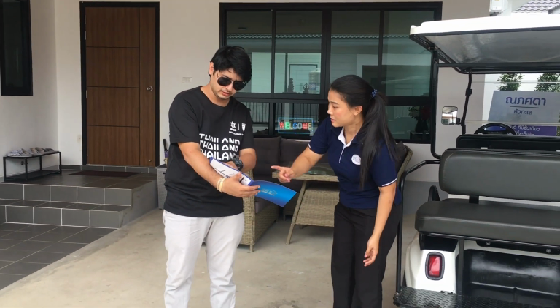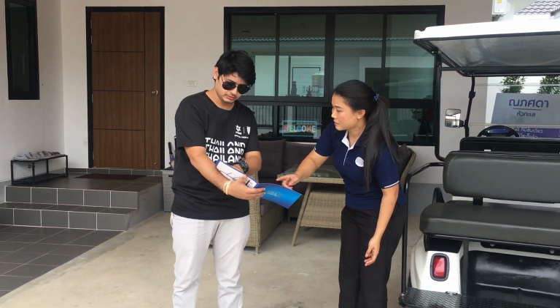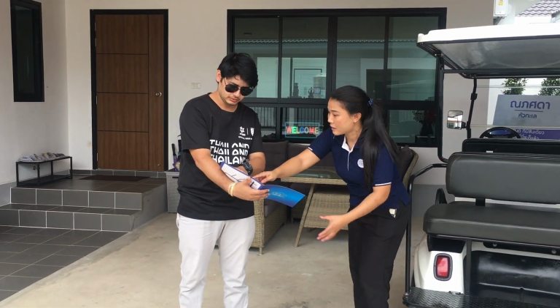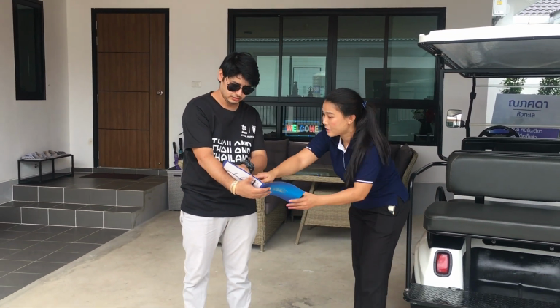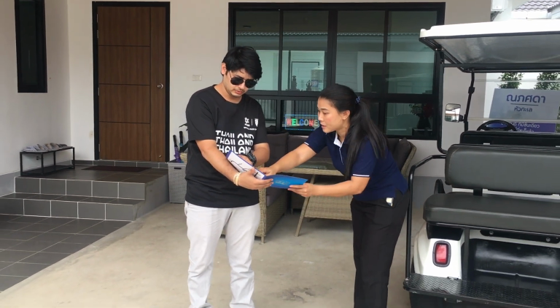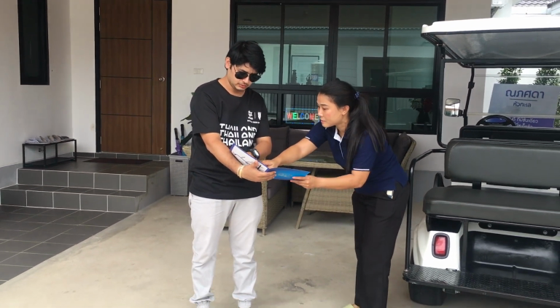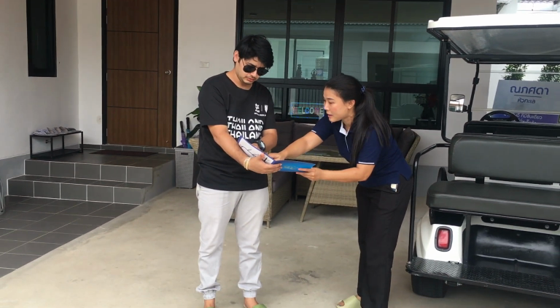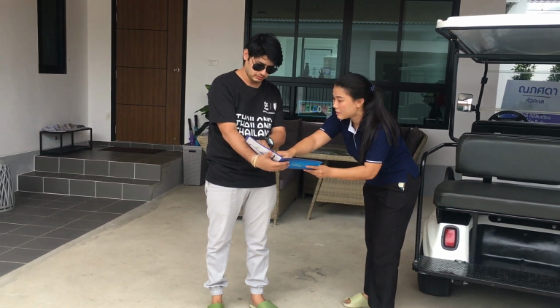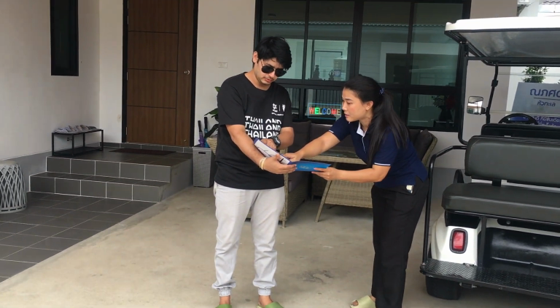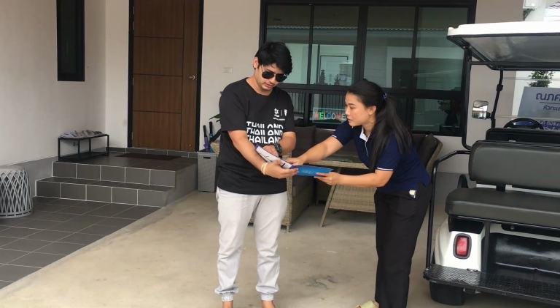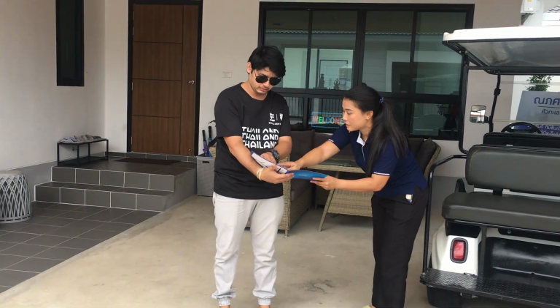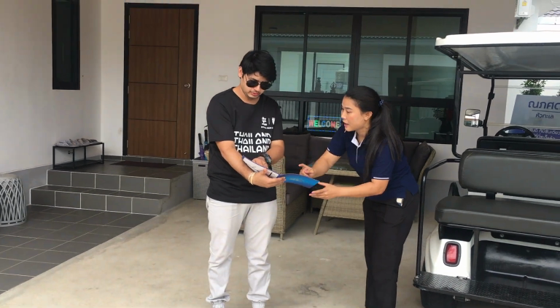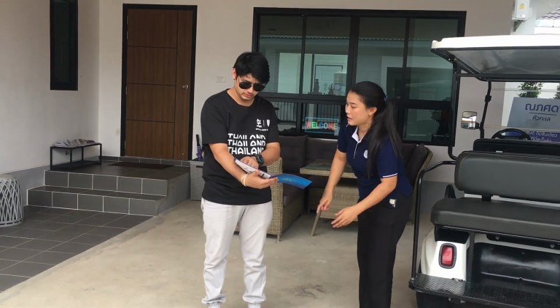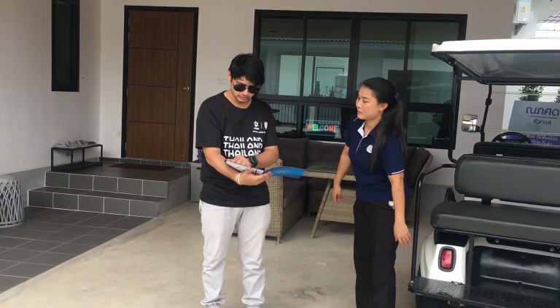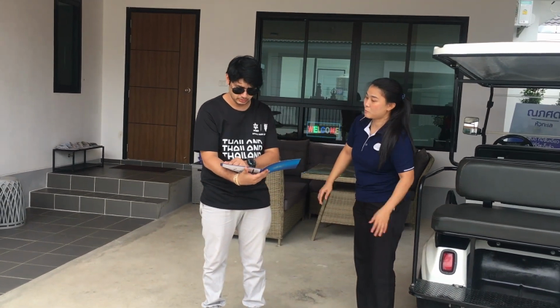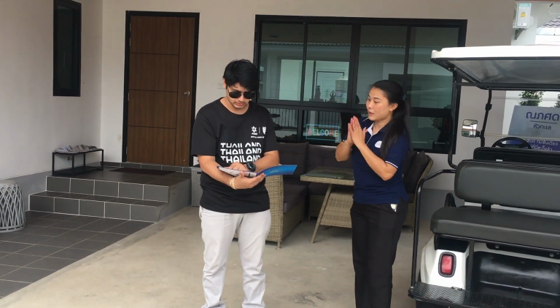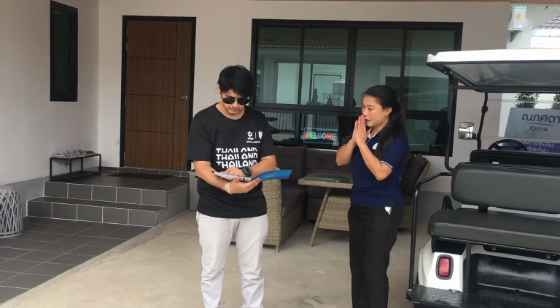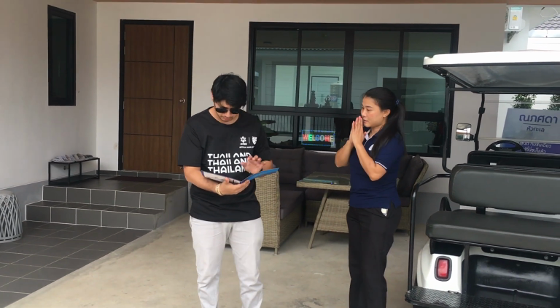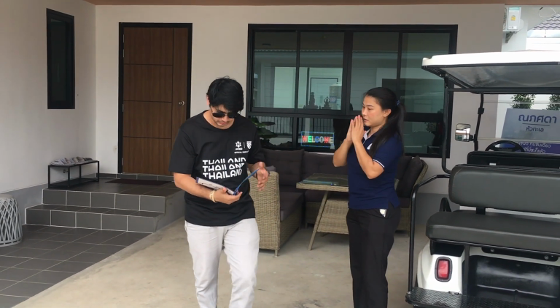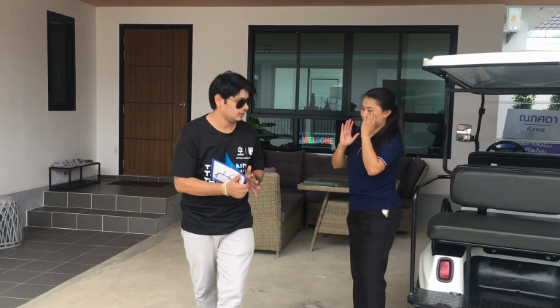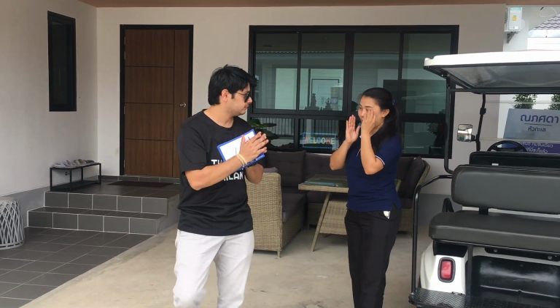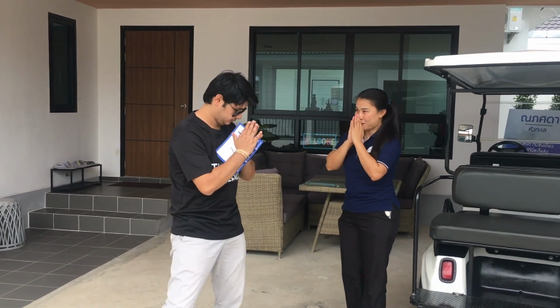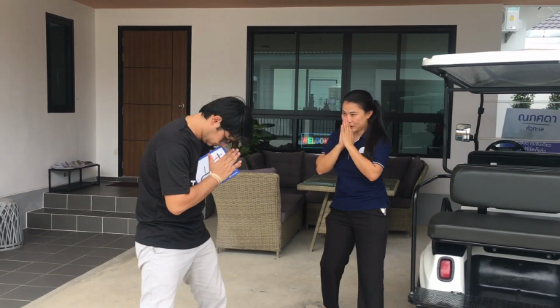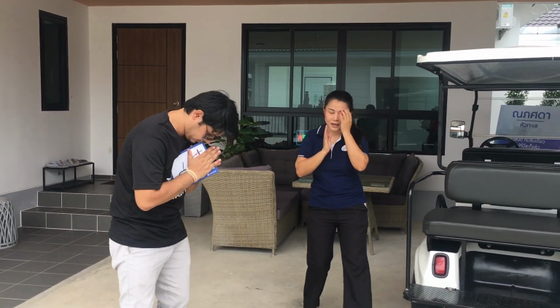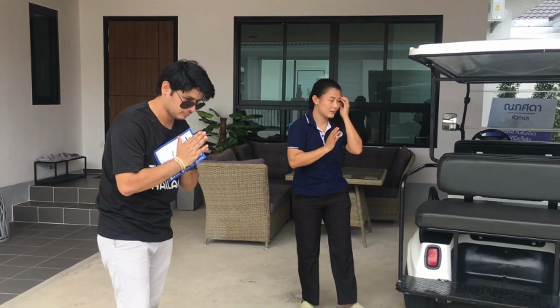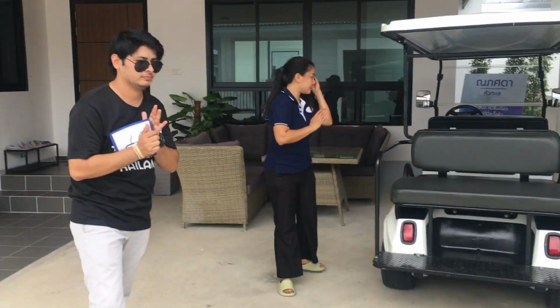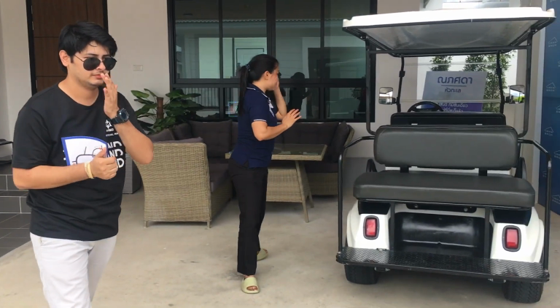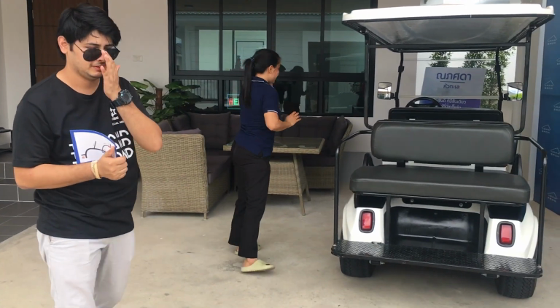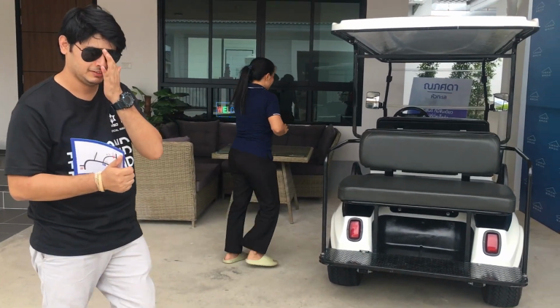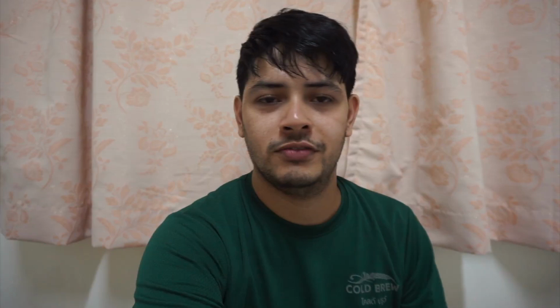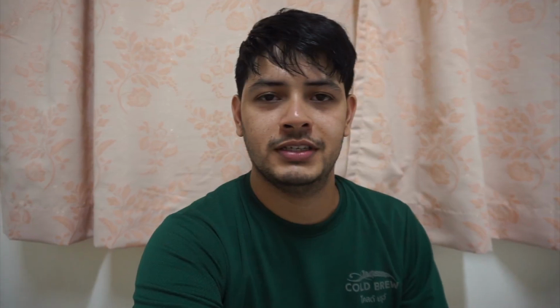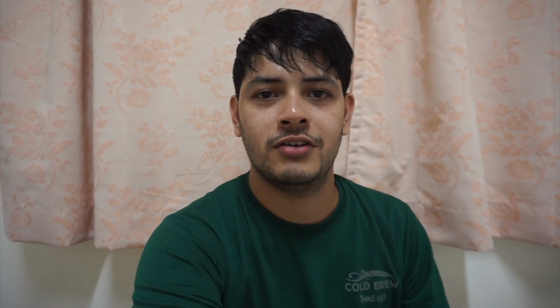So without wasting any time, let's get started. And at the end of the video, I will tell you guys the price of this house.